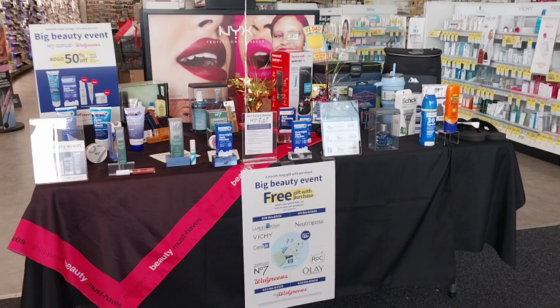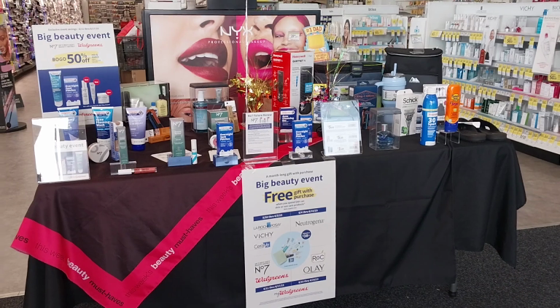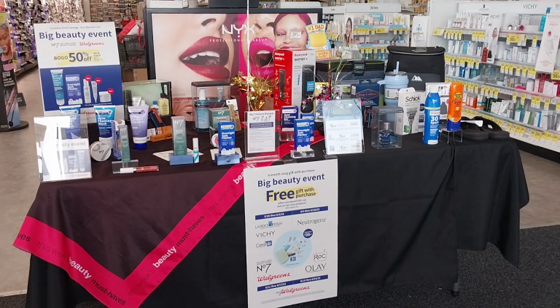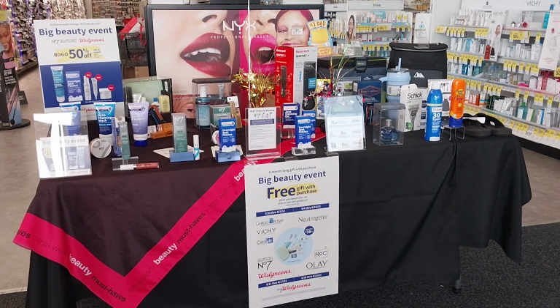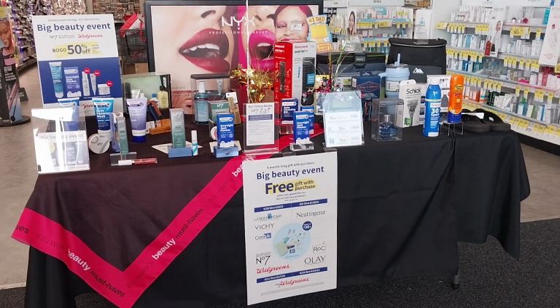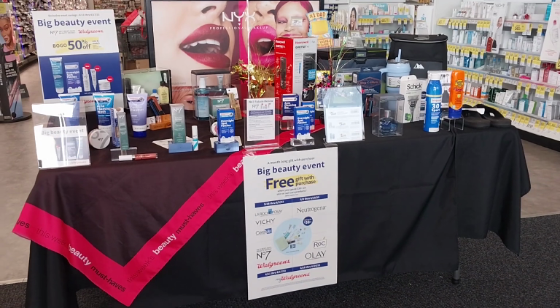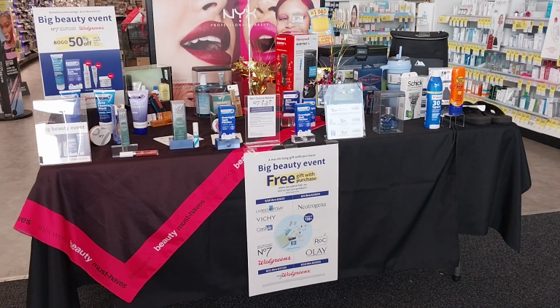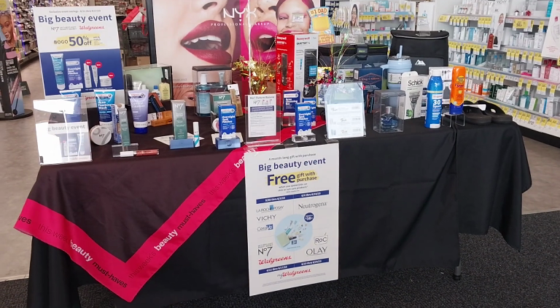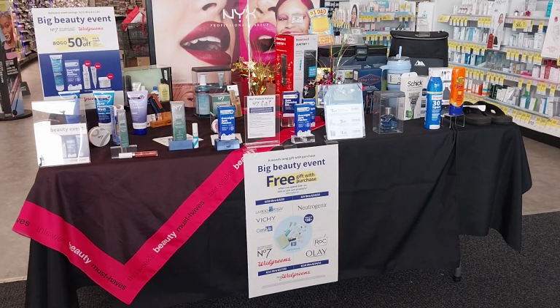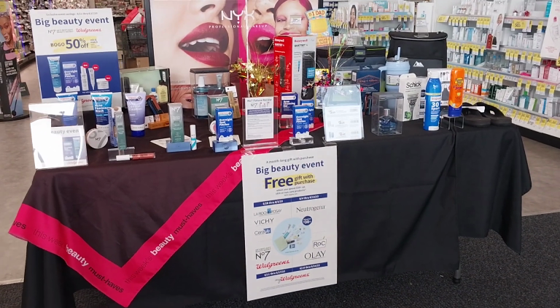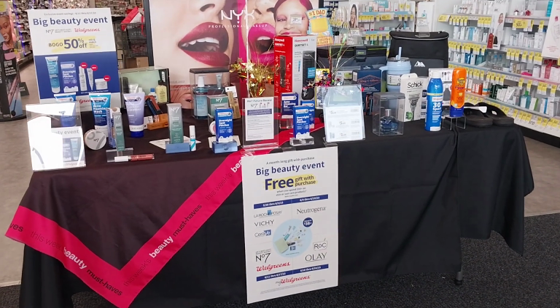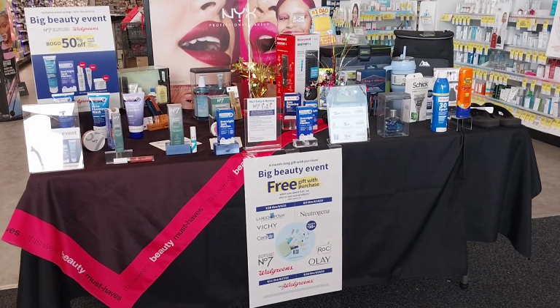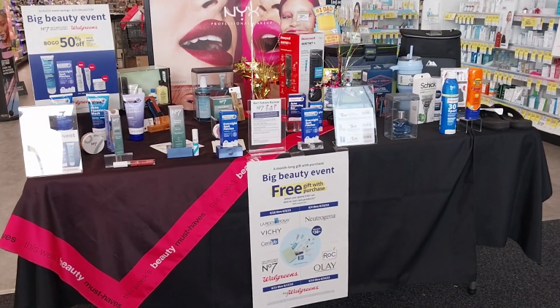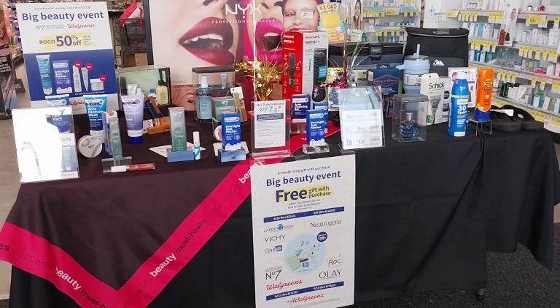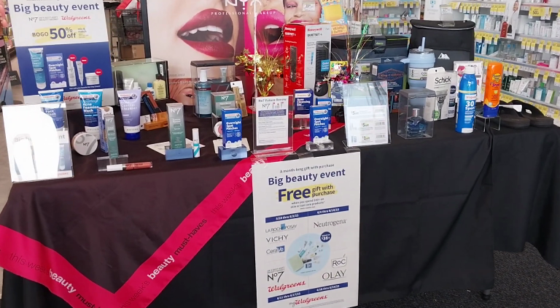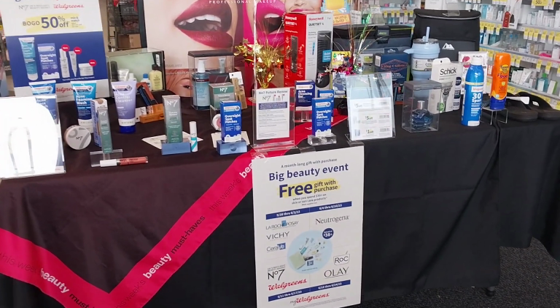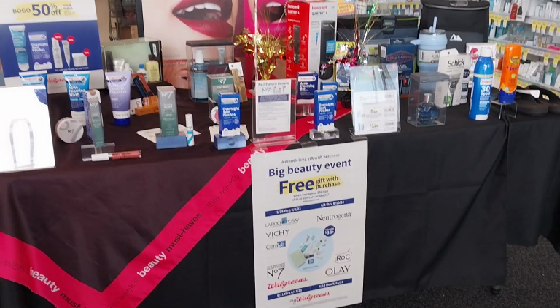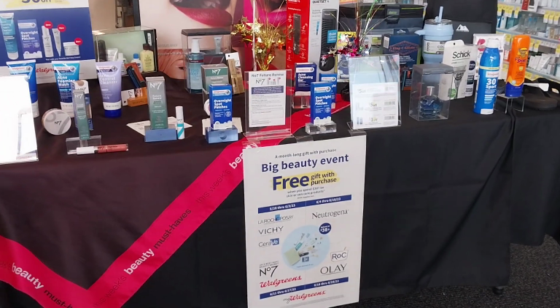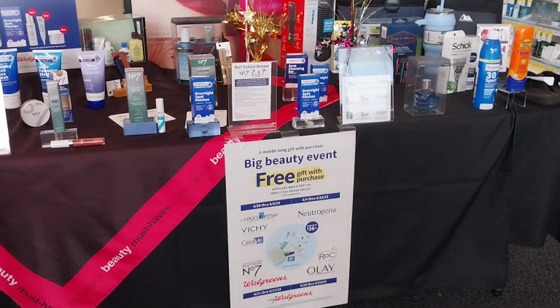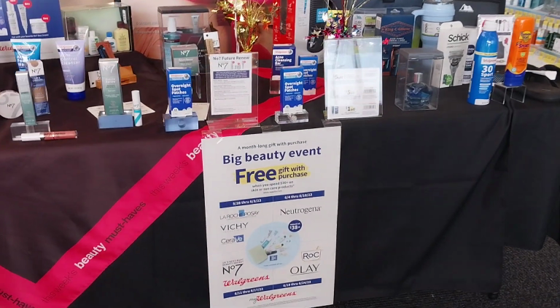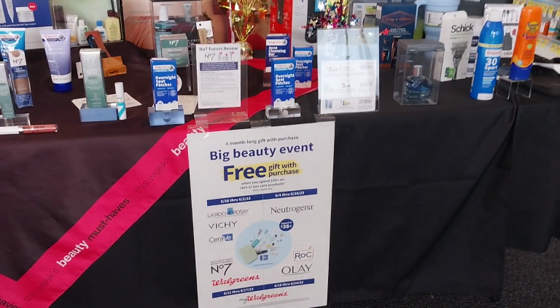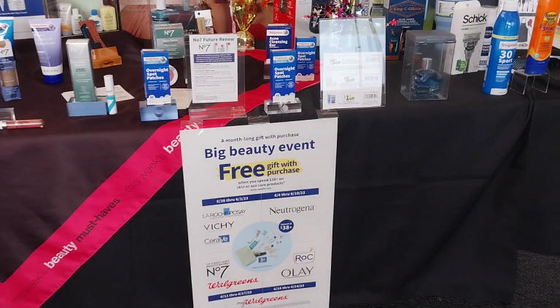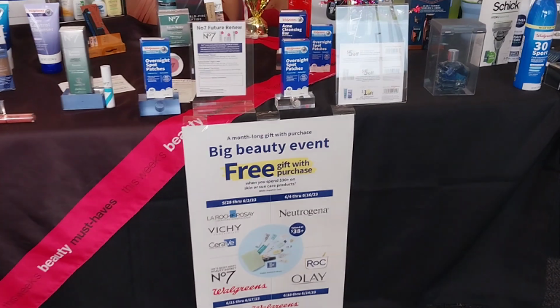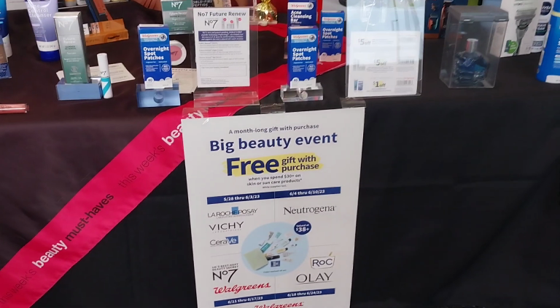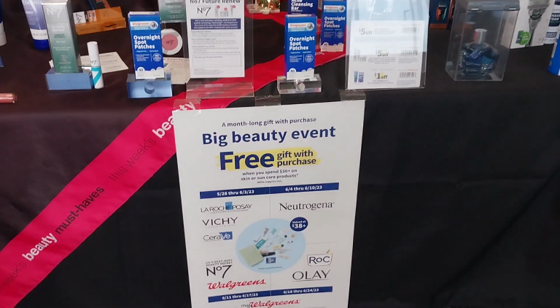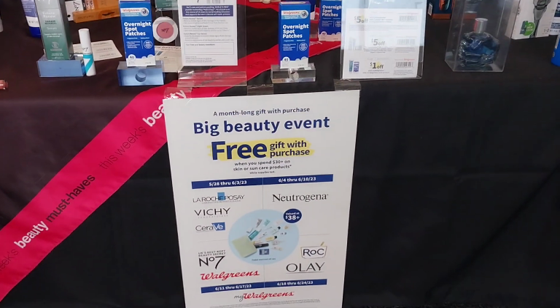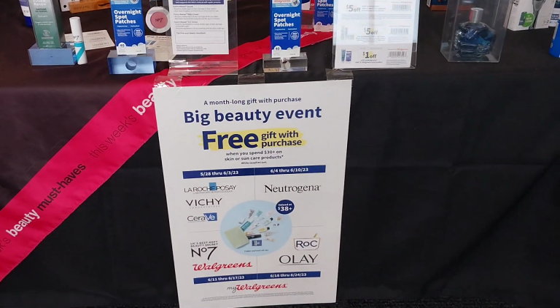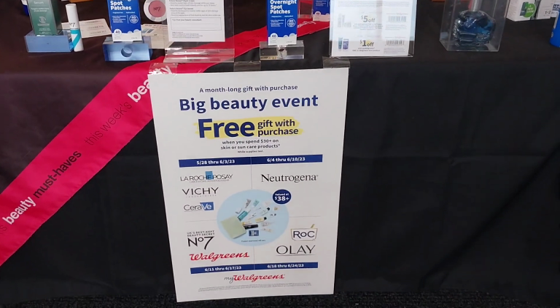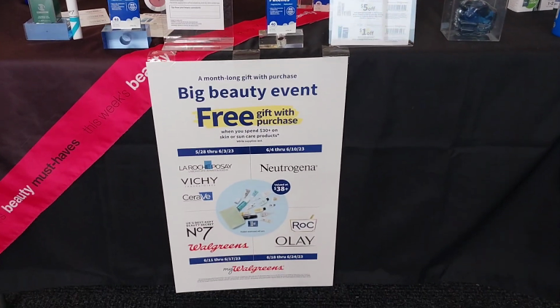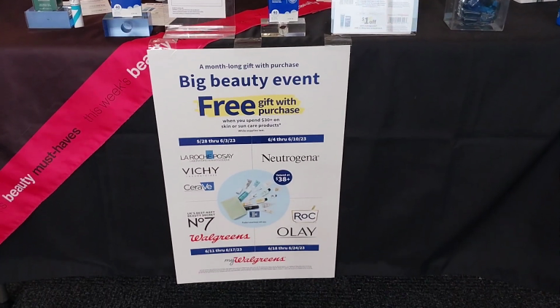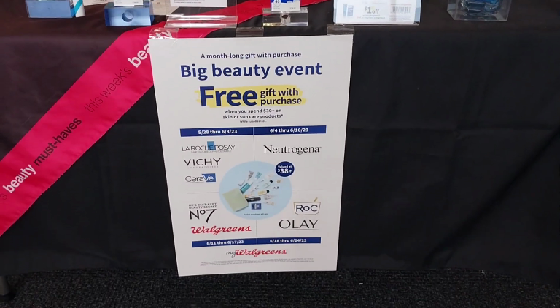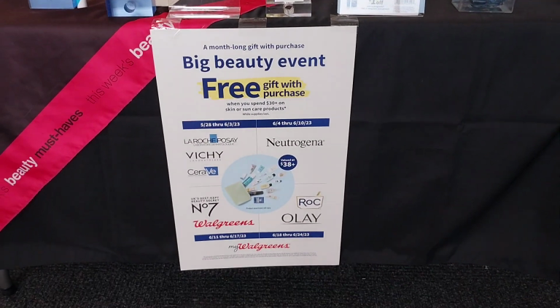Hey guys, so really quickly I am in the store at work. Just a reminder that we do have the beauty event this week.